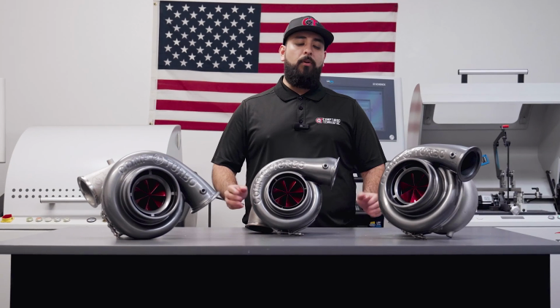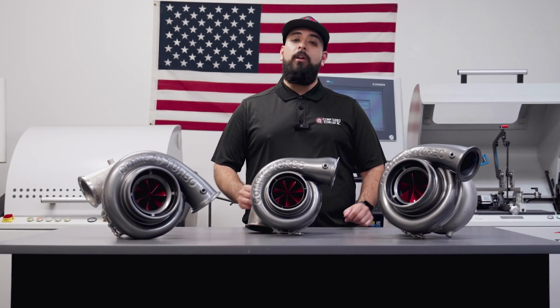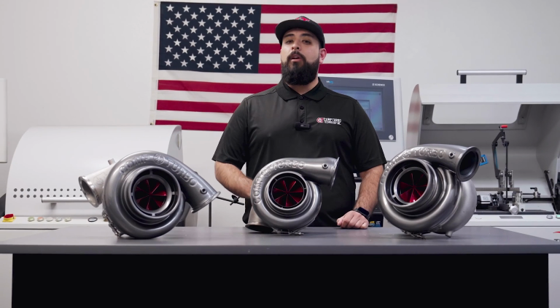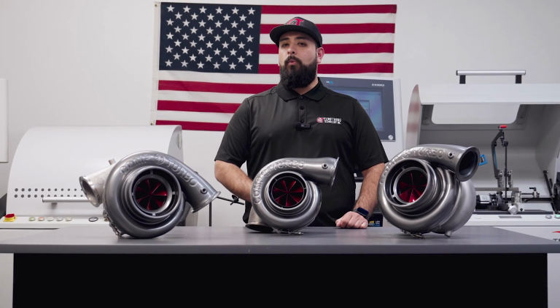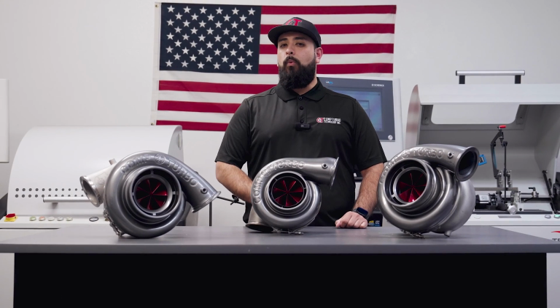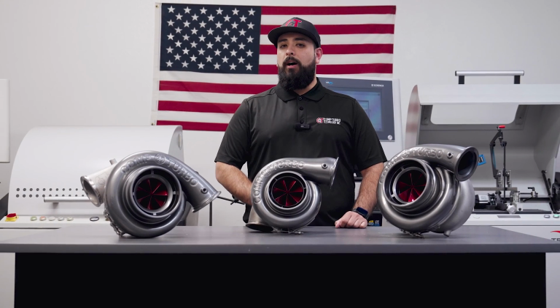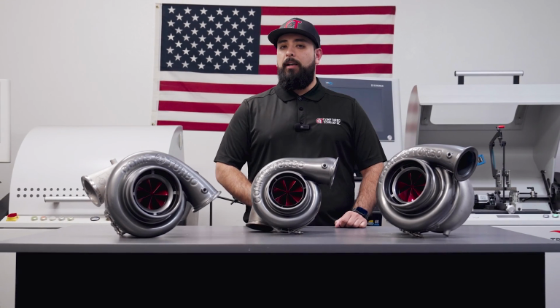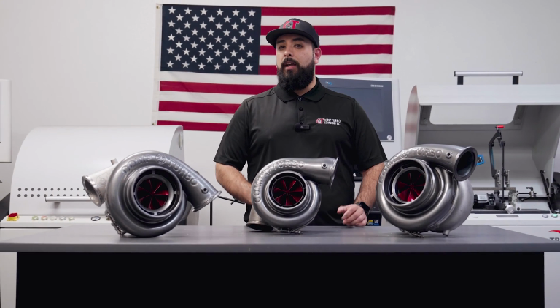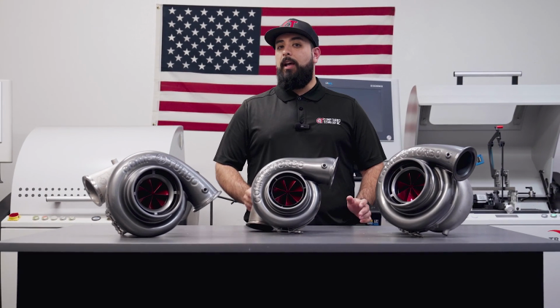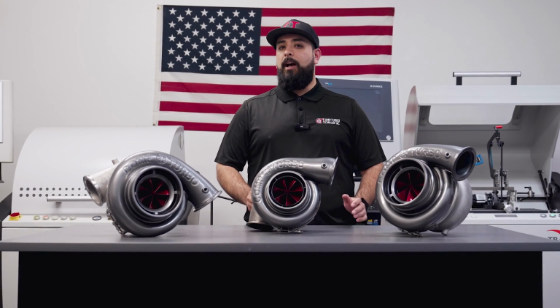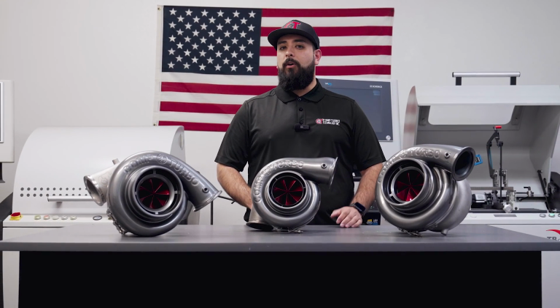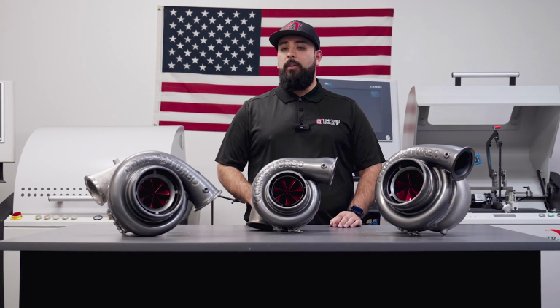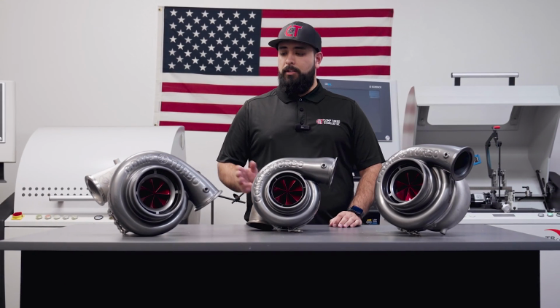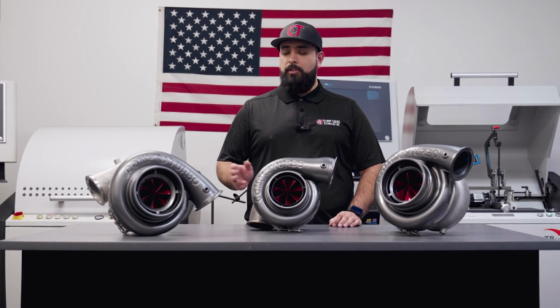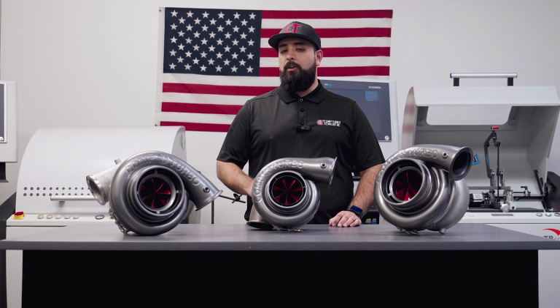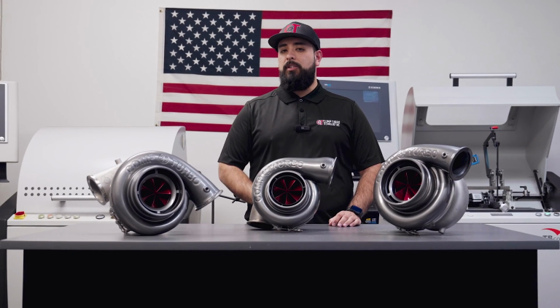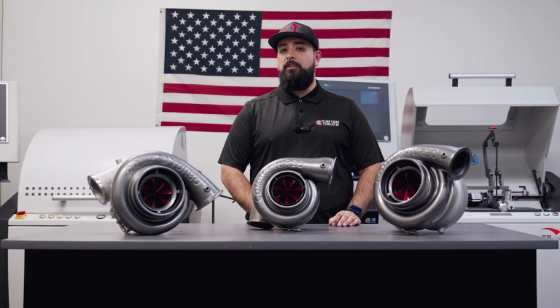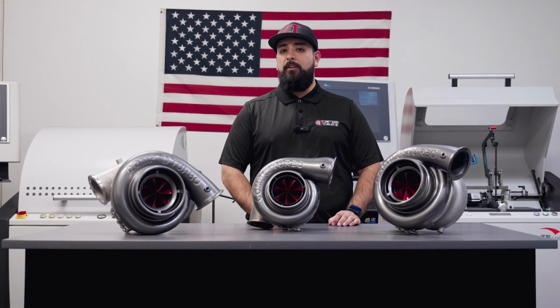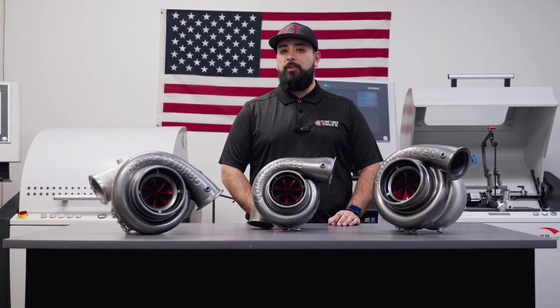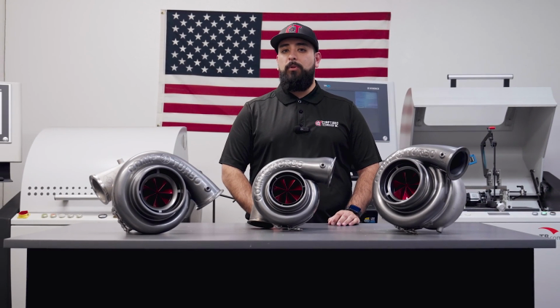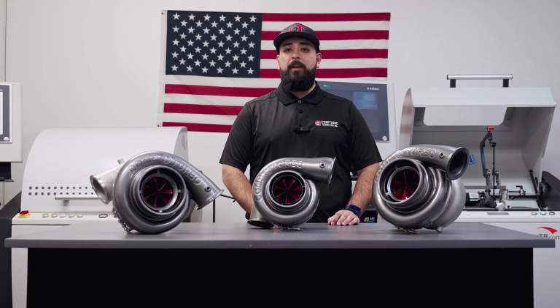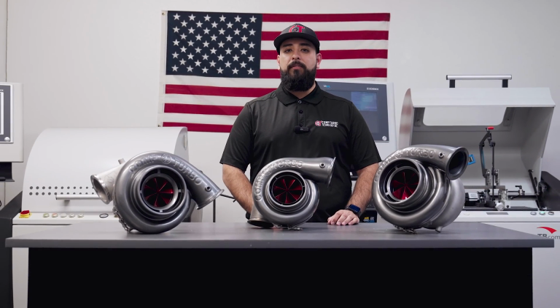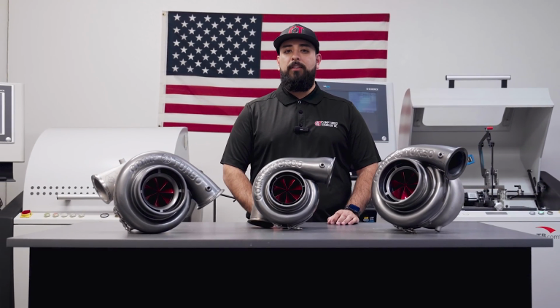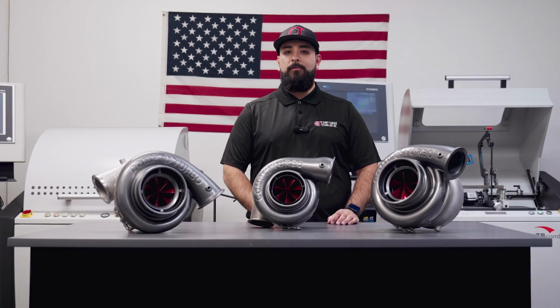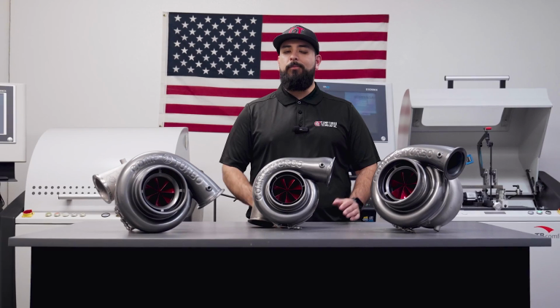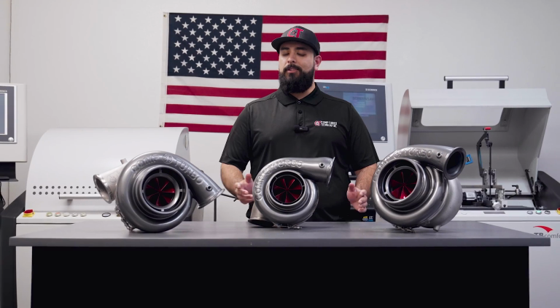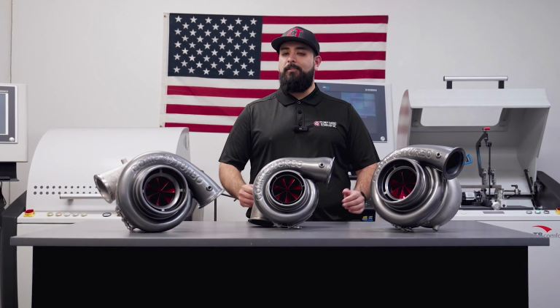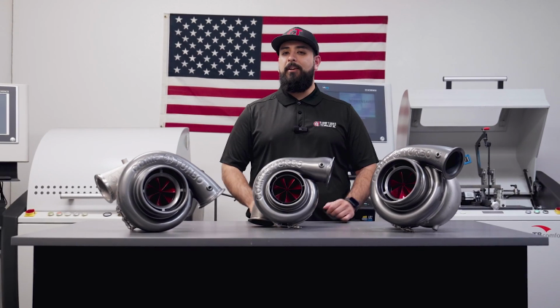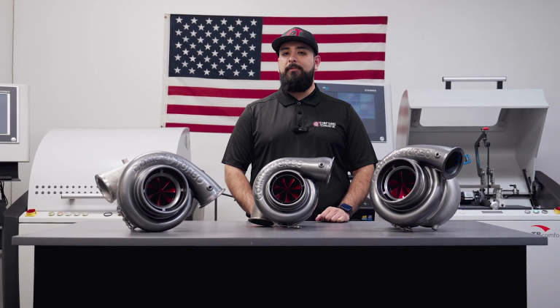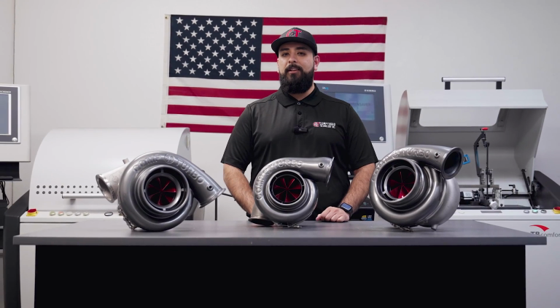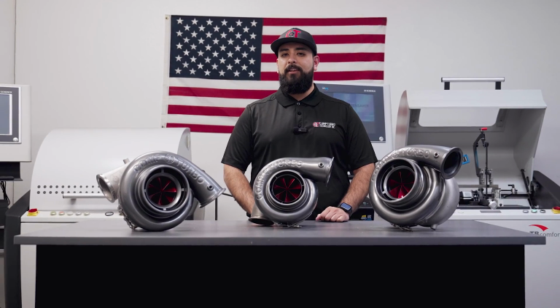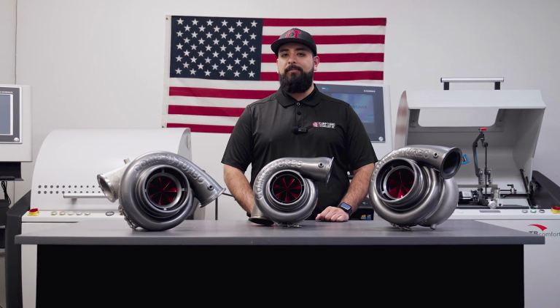Now, why and how does our CTRX wheel benefit you? Stick around and find out.